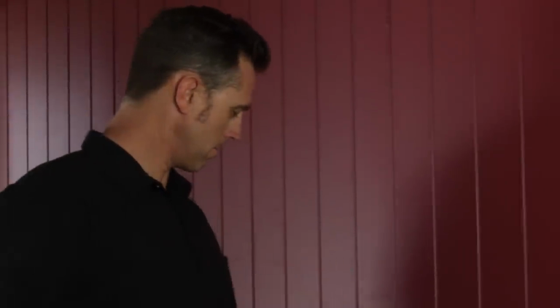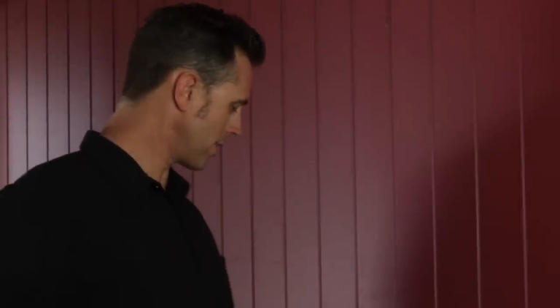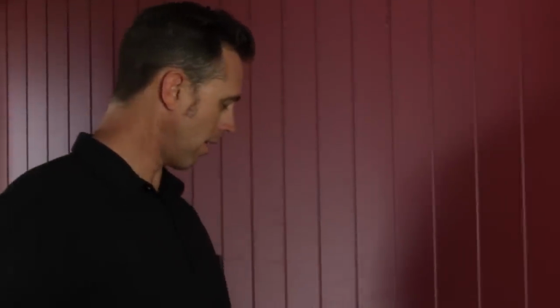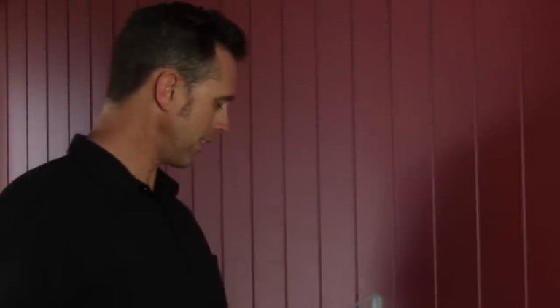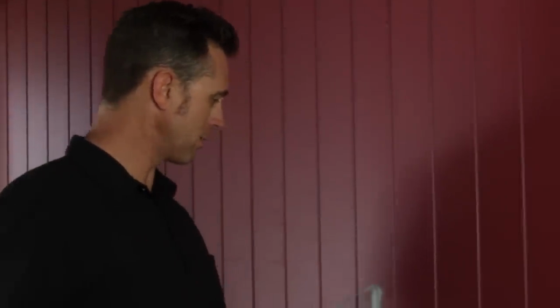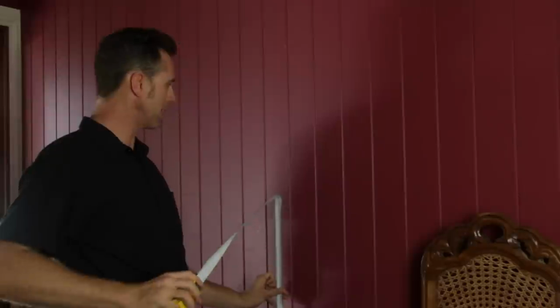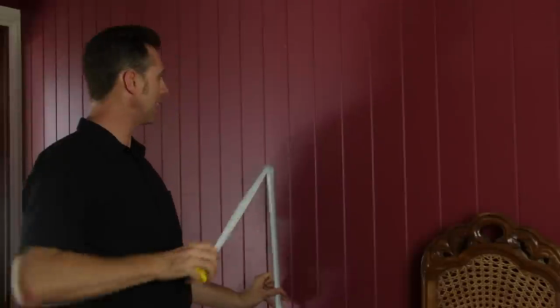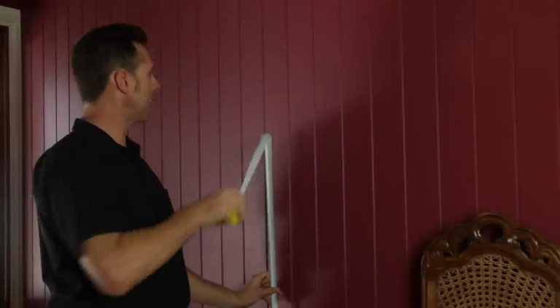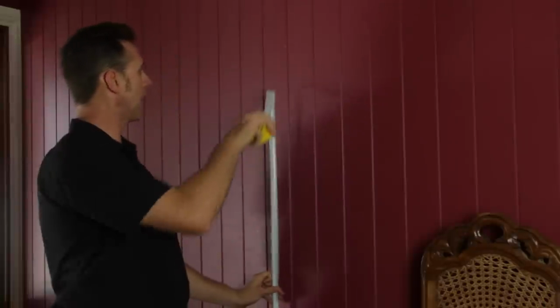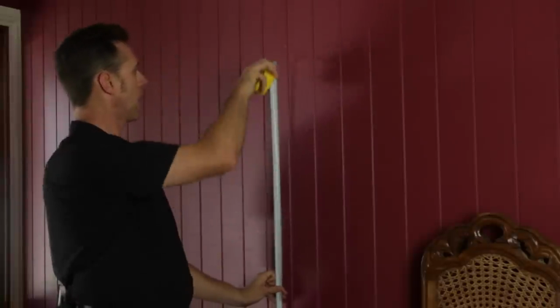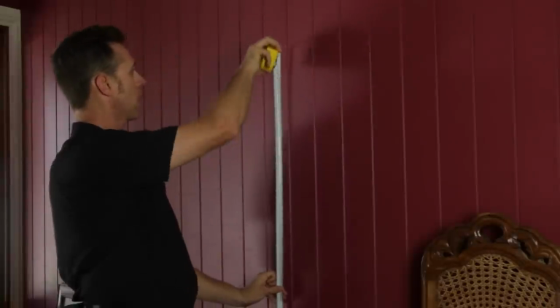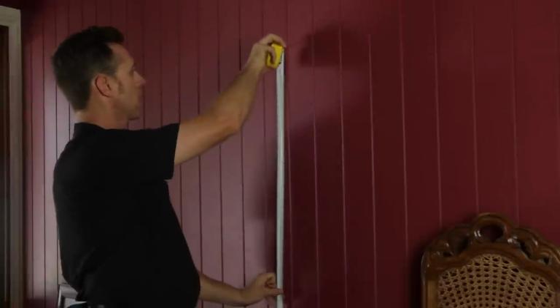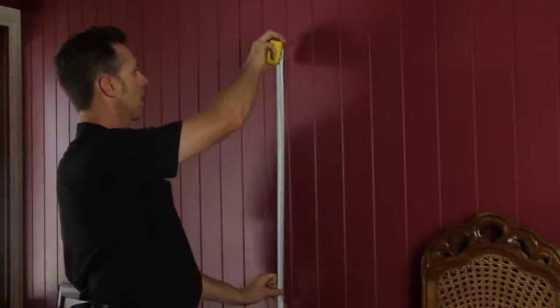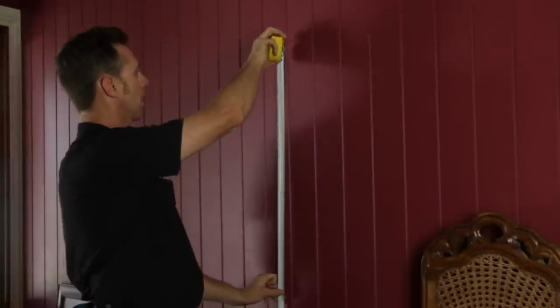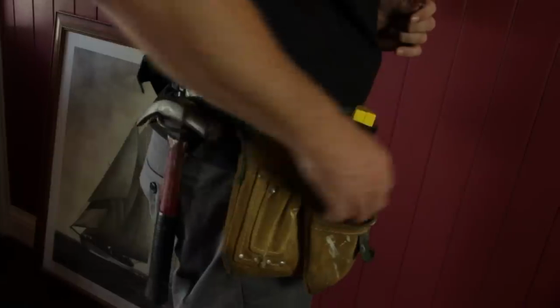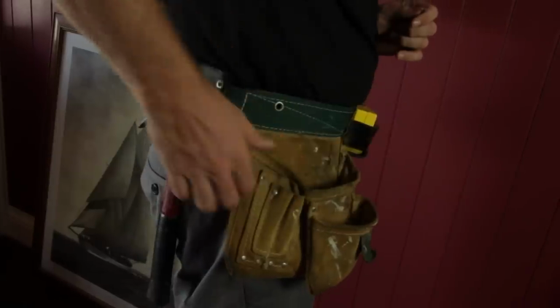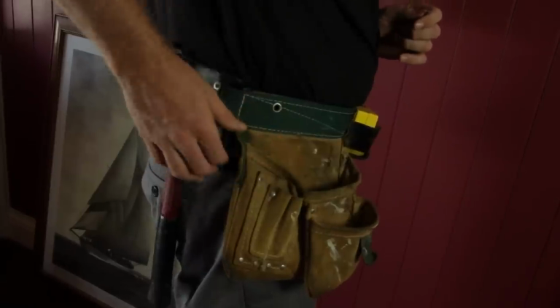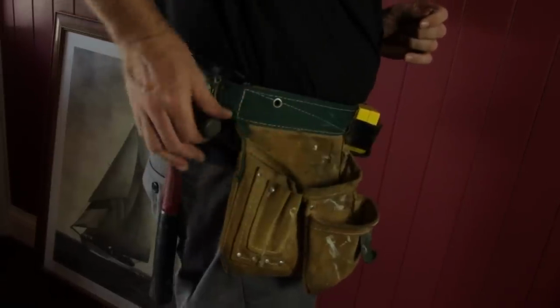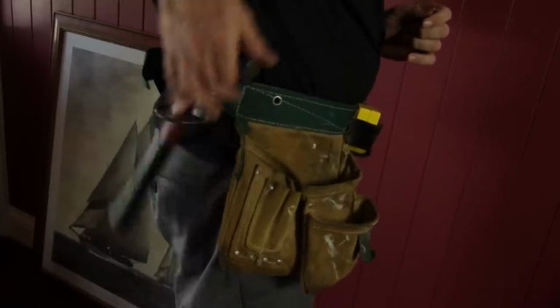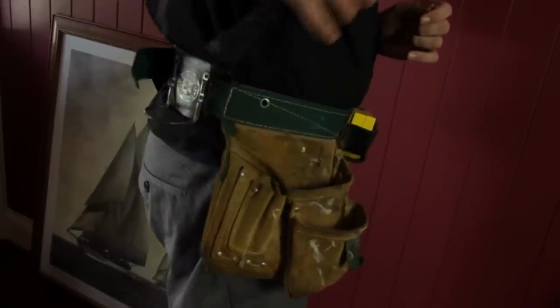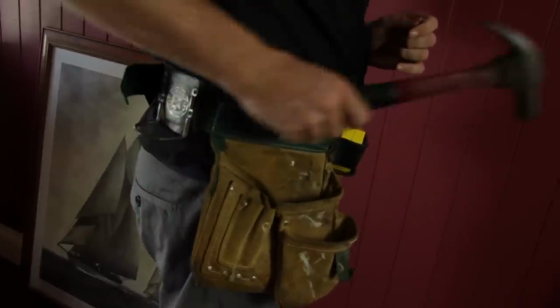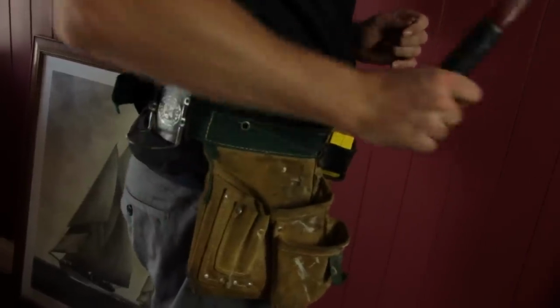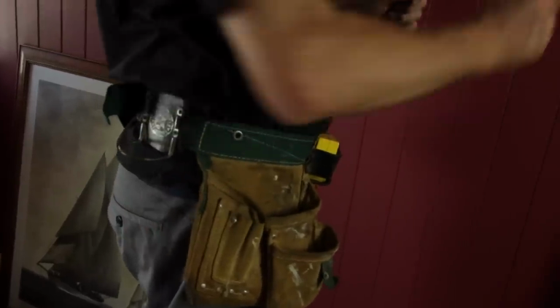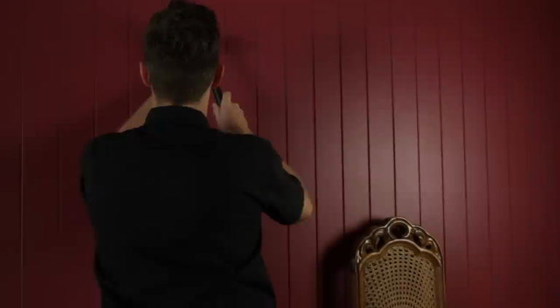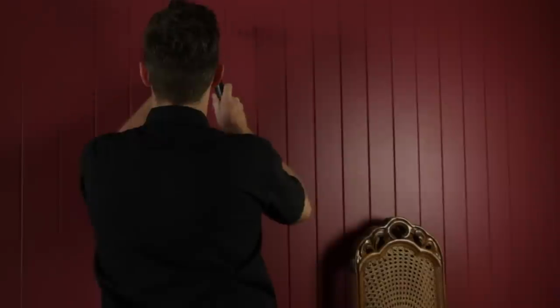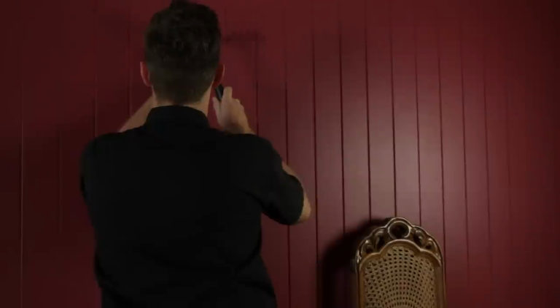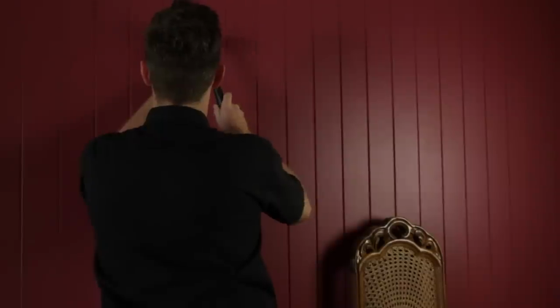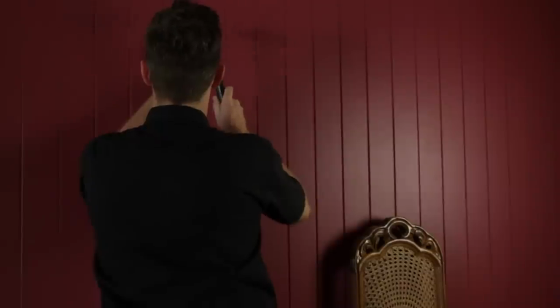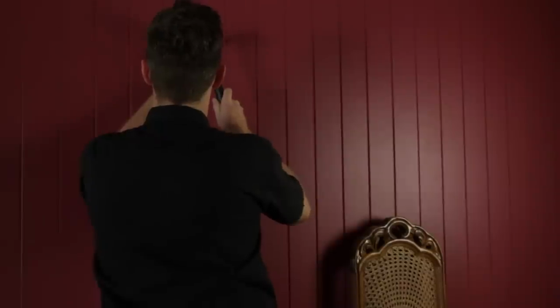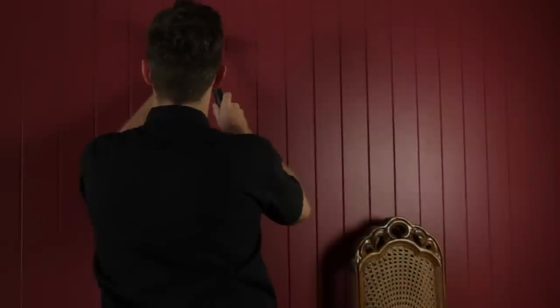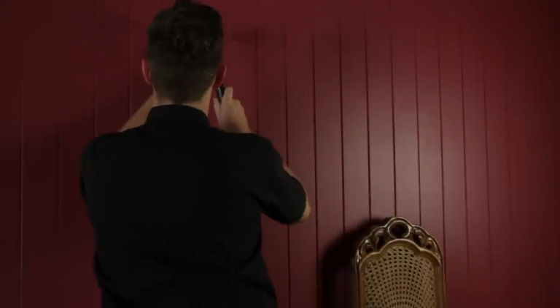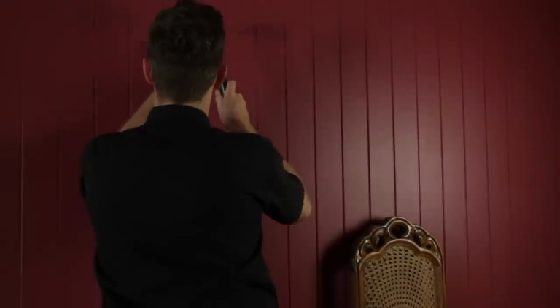Measure the height that you want the nail in at, get your trusty hammer, and knock the nail into the wall.